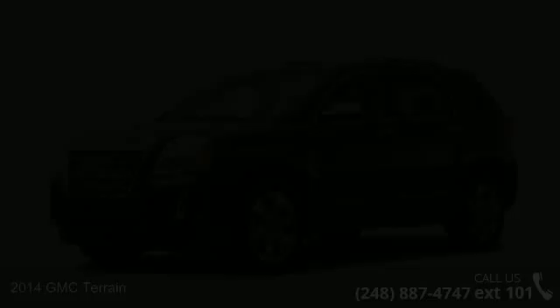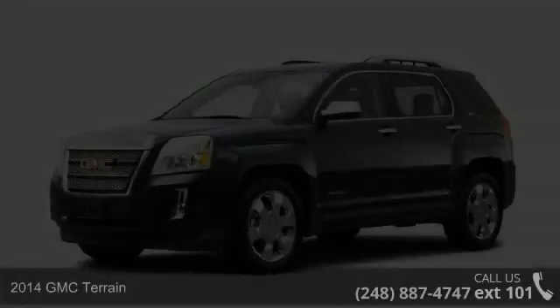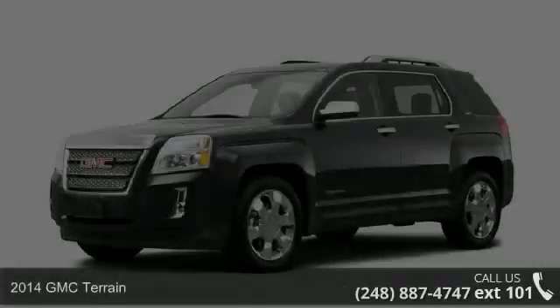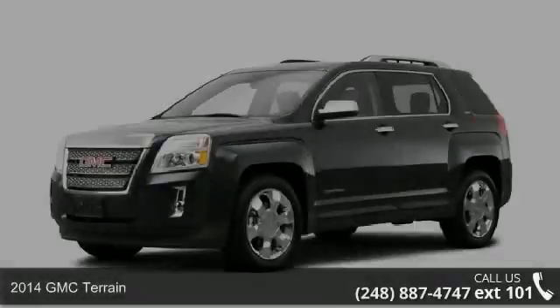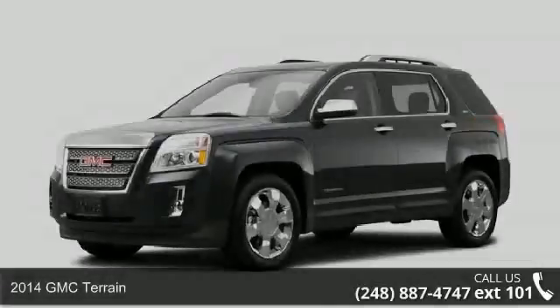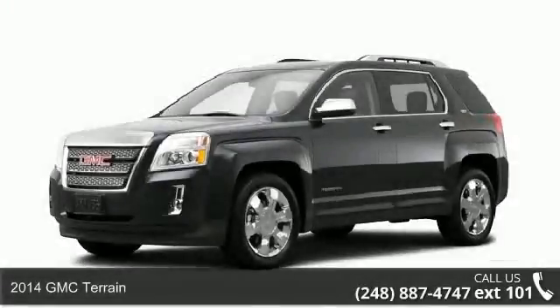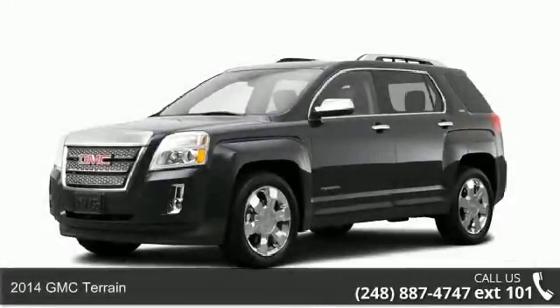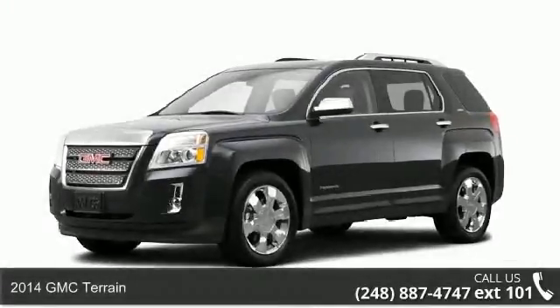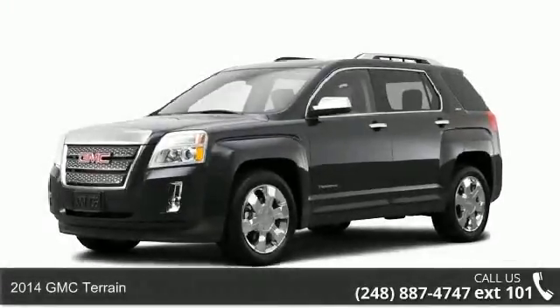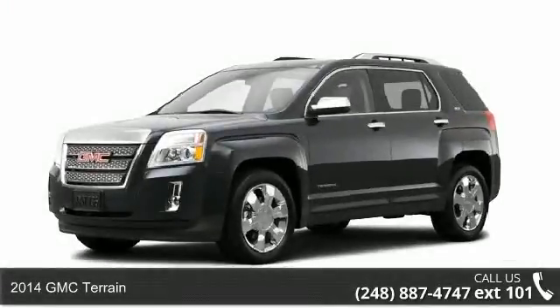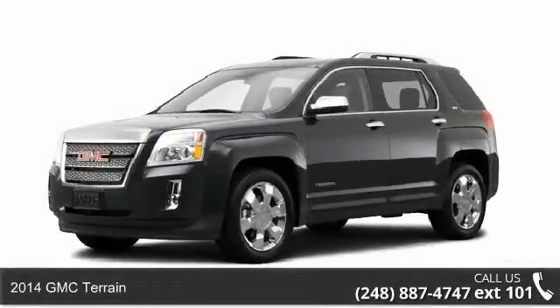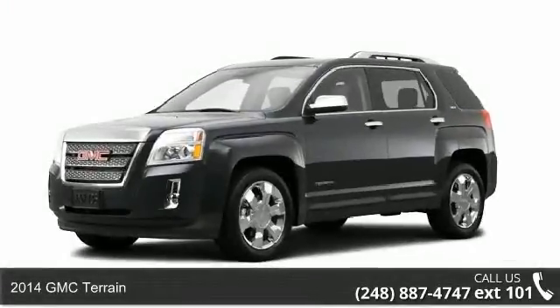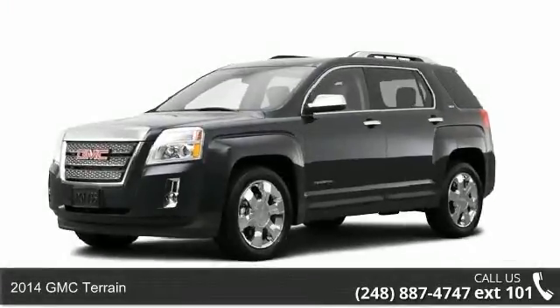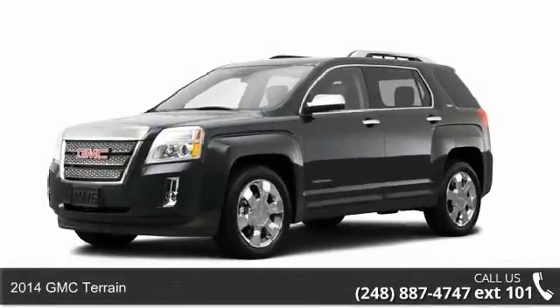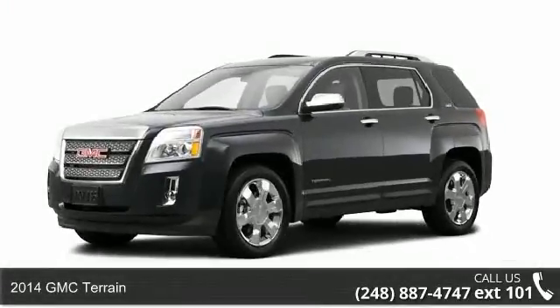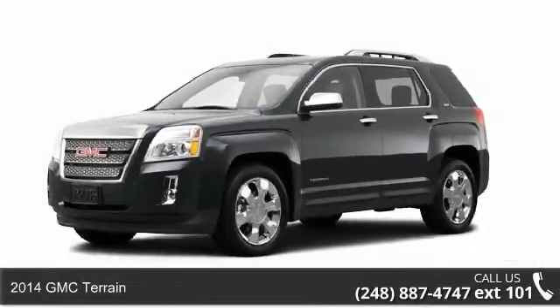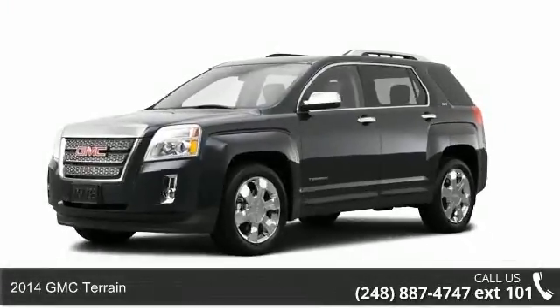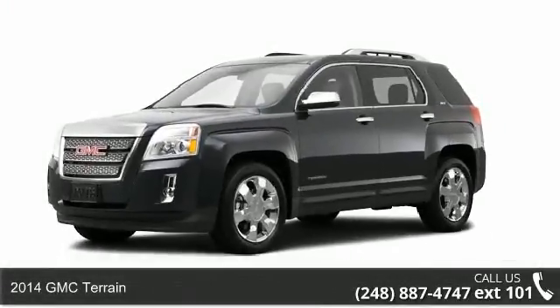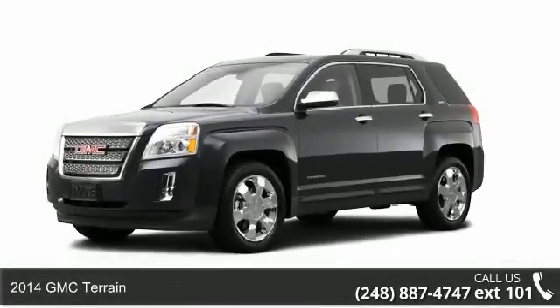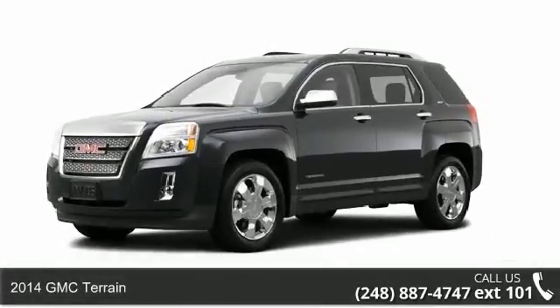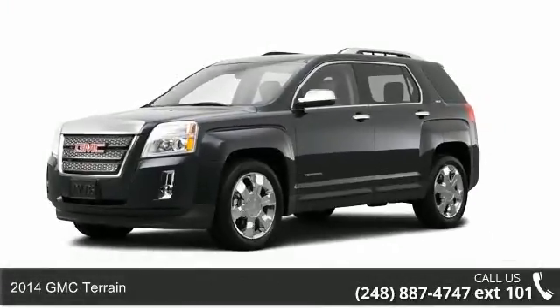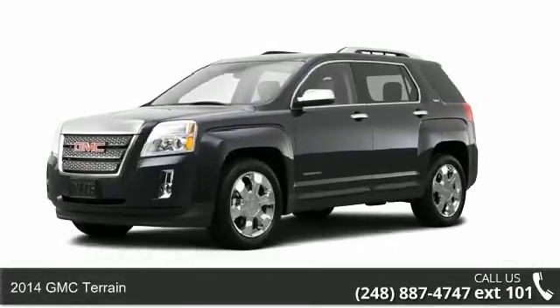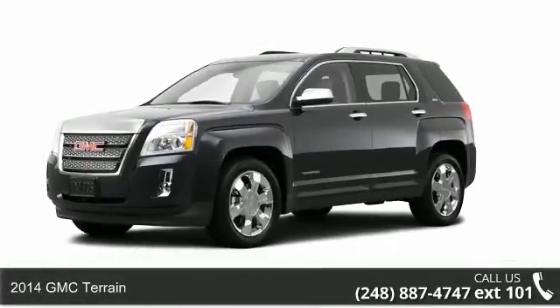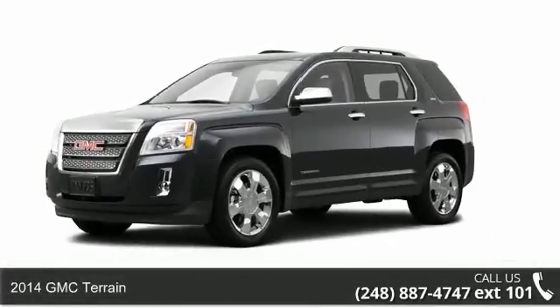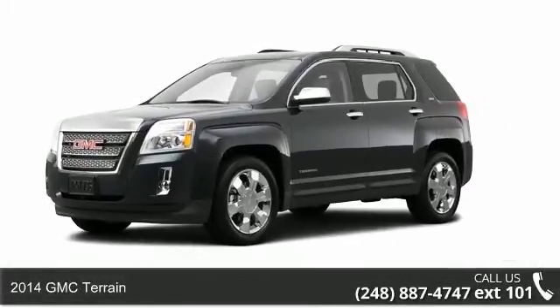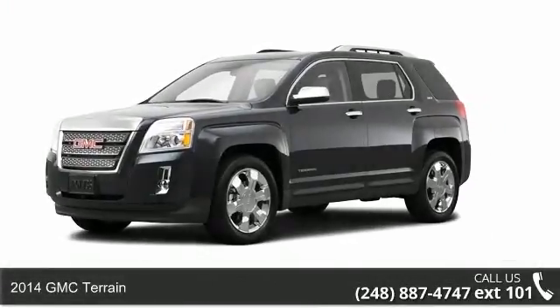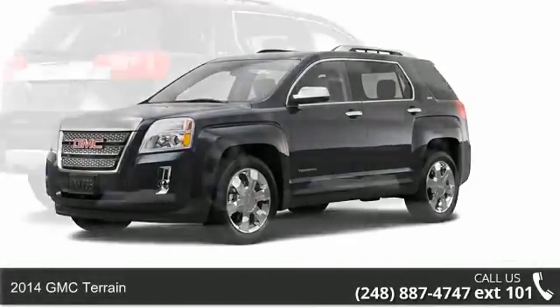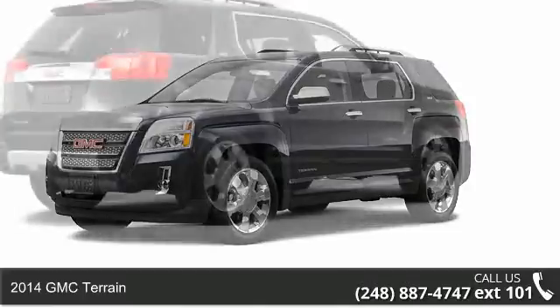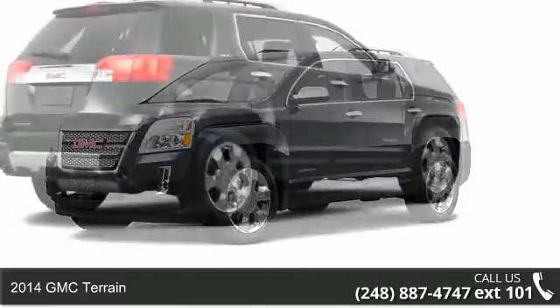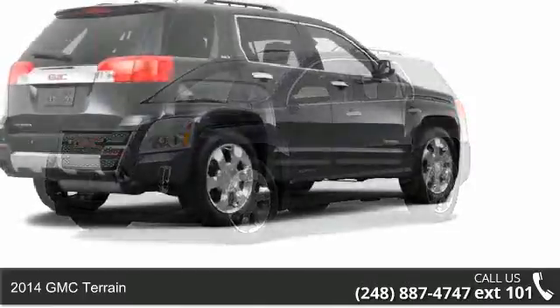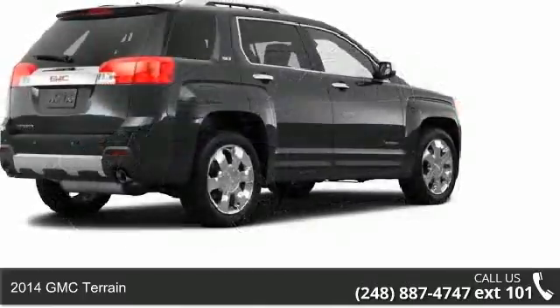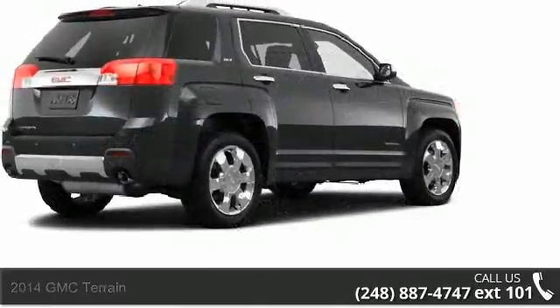Arrive in style with this 2014 GMC Terrain. This may be the set of wheels you've been looking for.